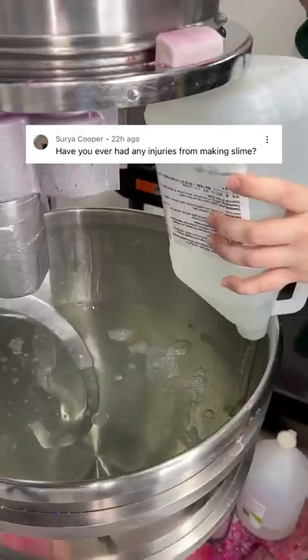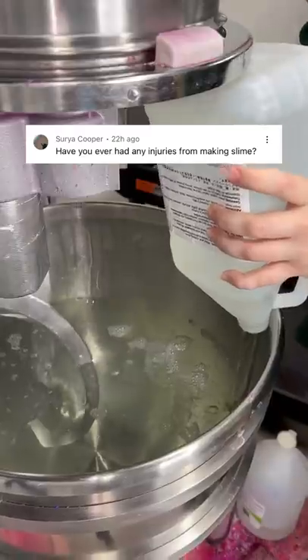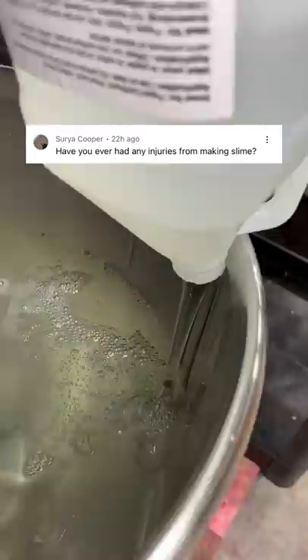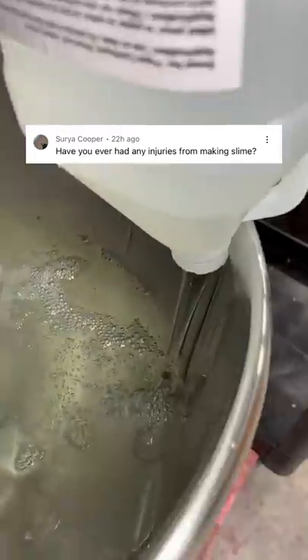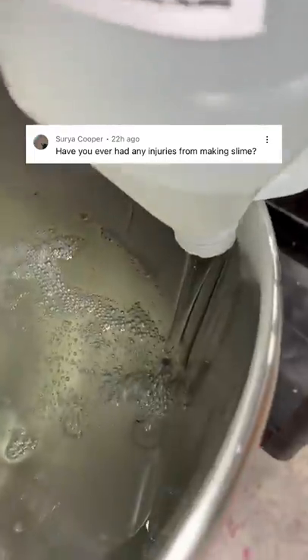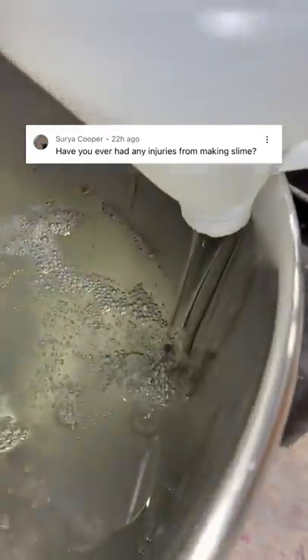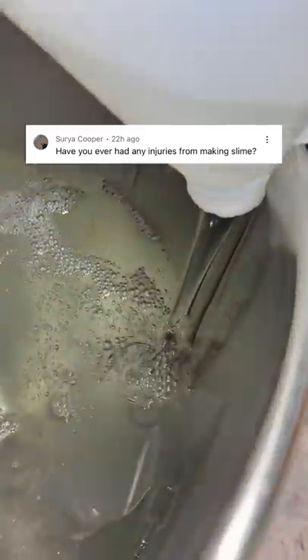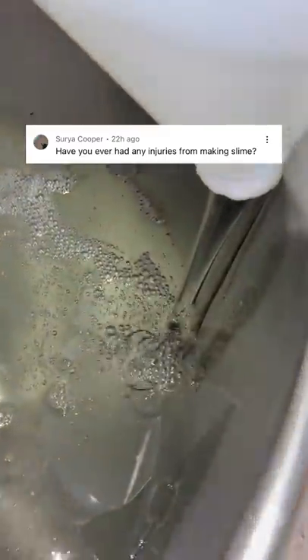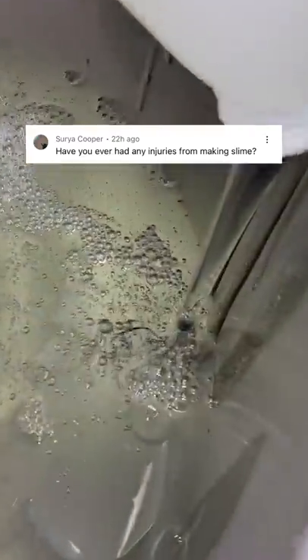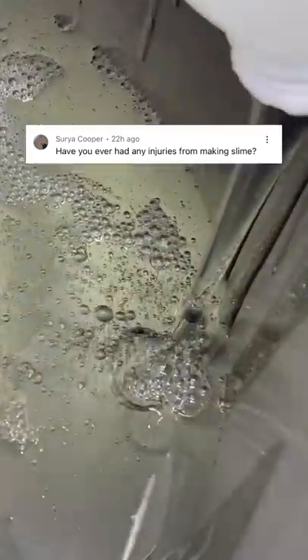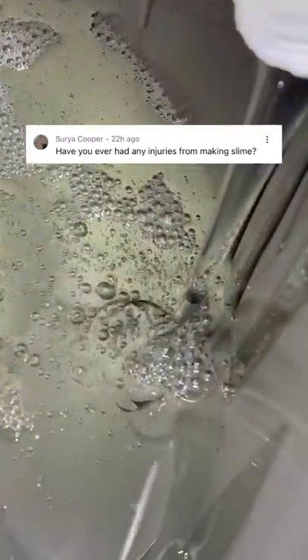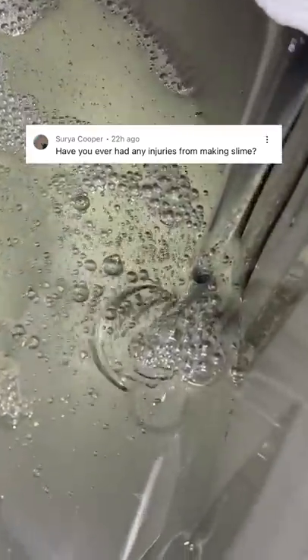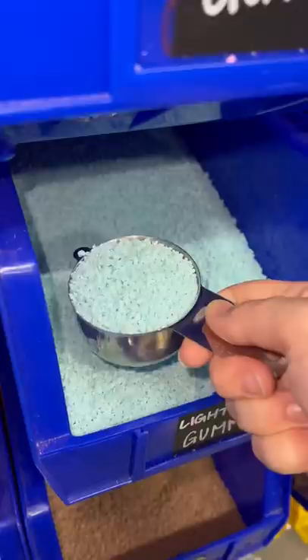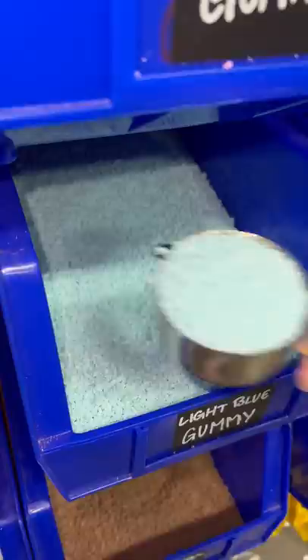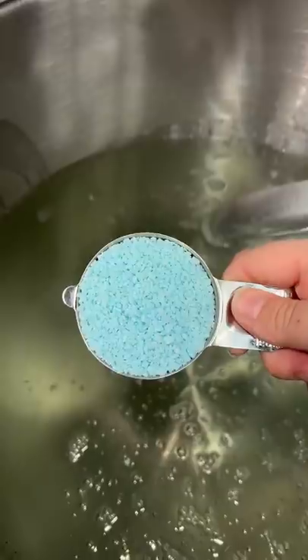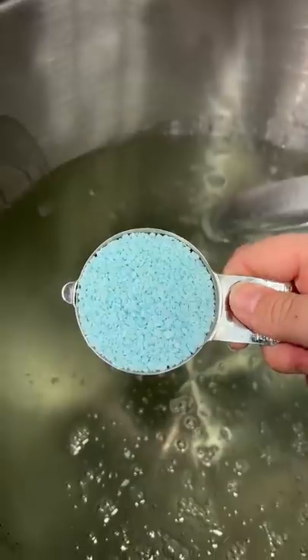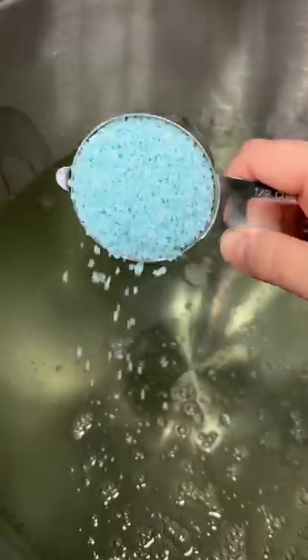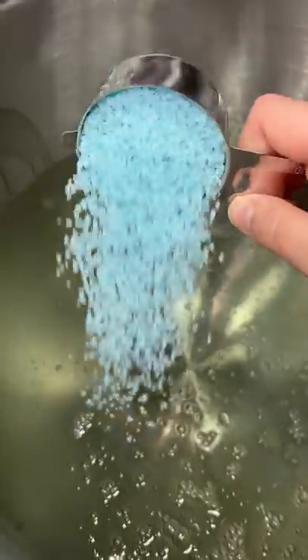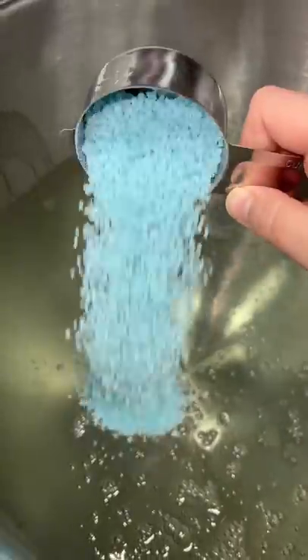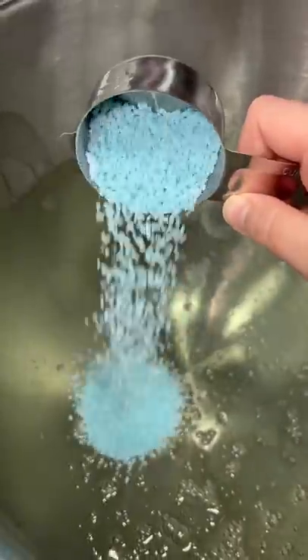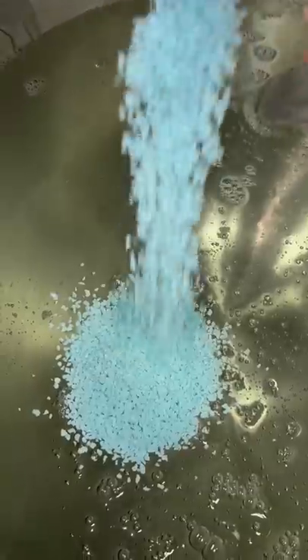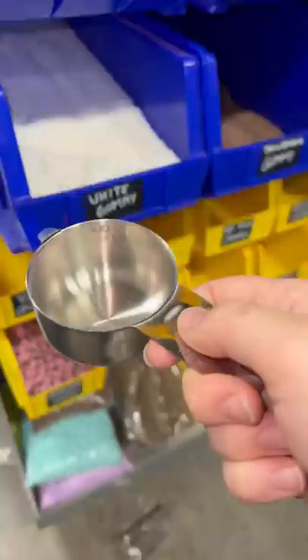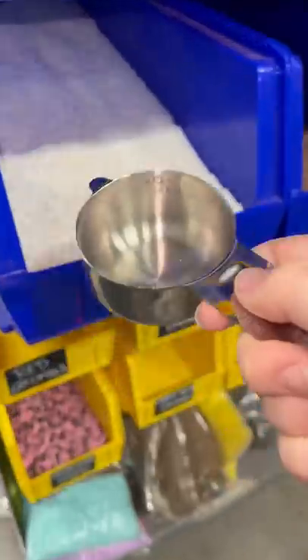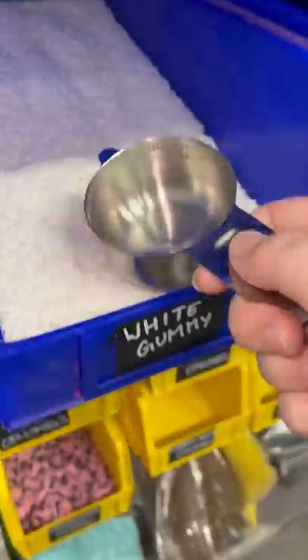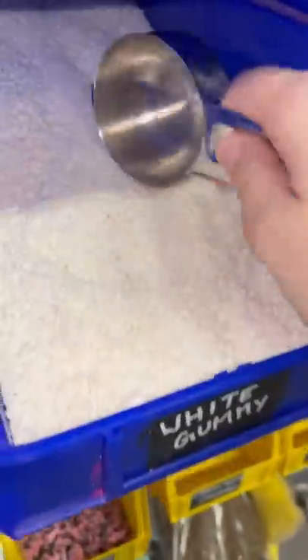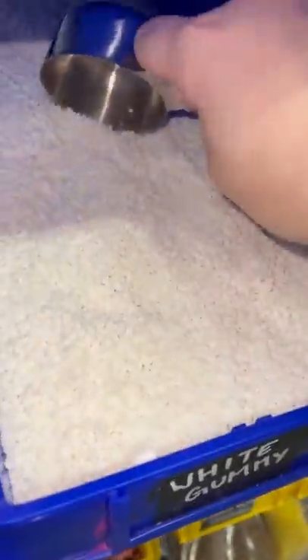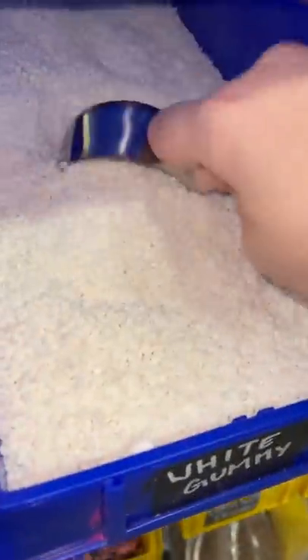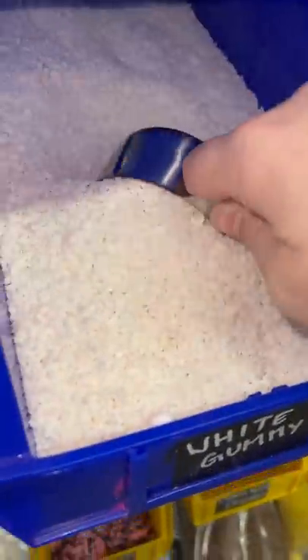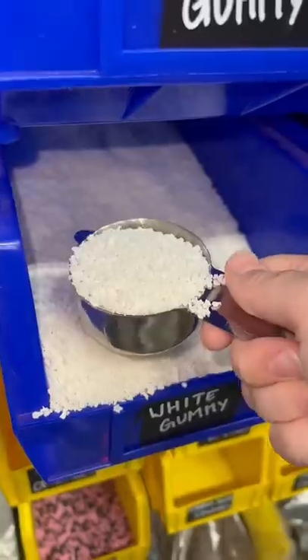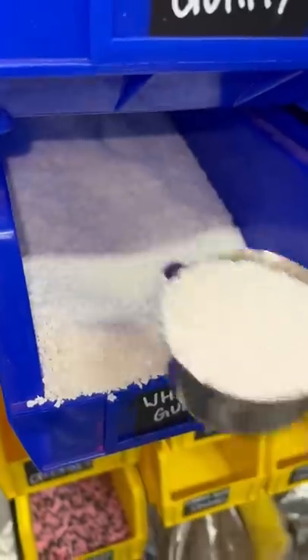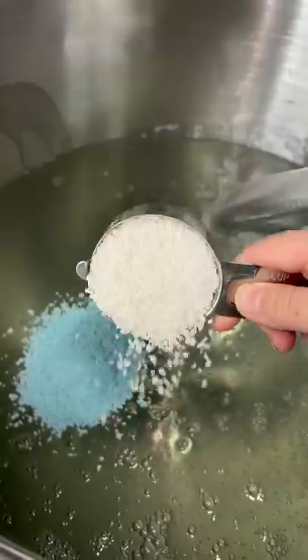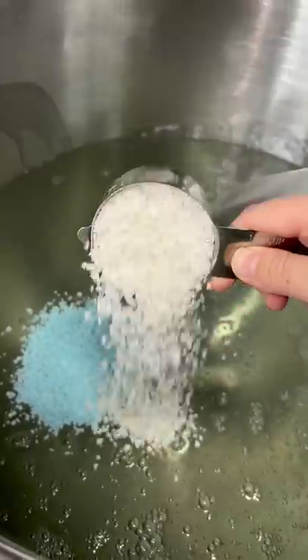Have you ever hurt yourself making slime? I actually did pretty badly a few years ago. This was back when the business was still pretty new and we were learning how to do everything.